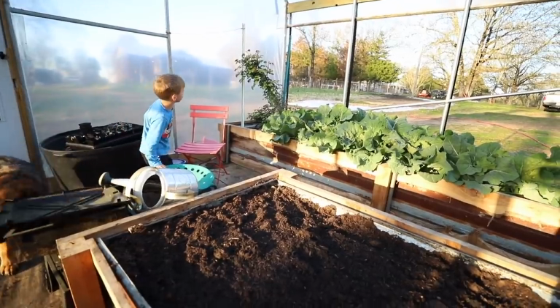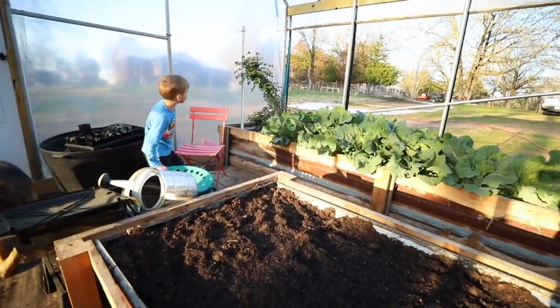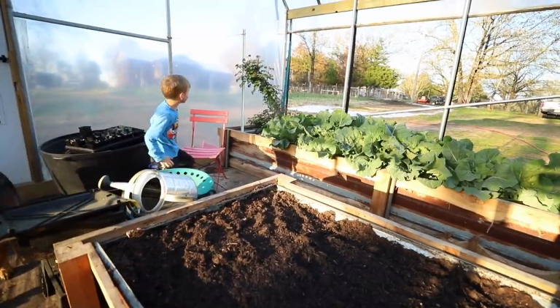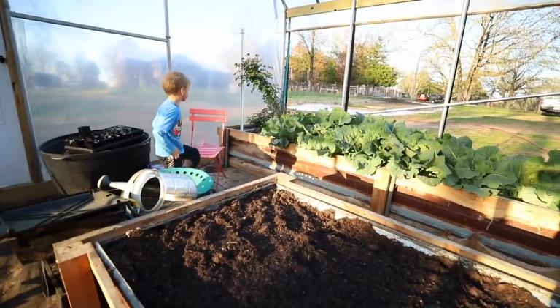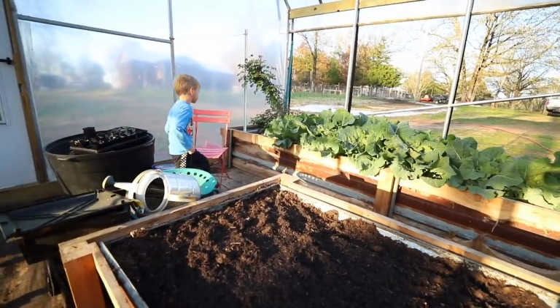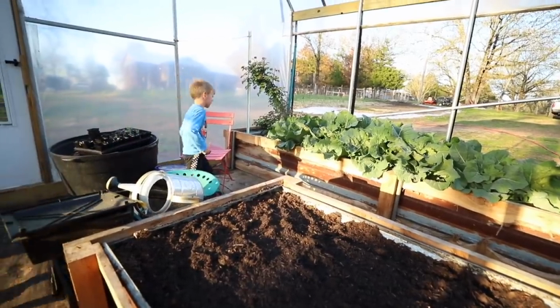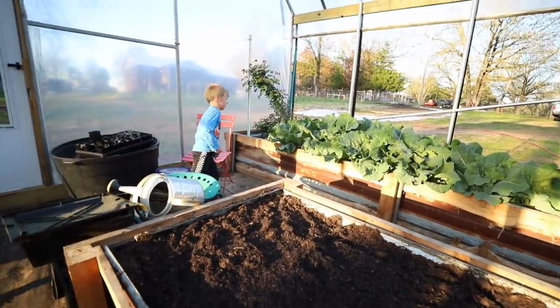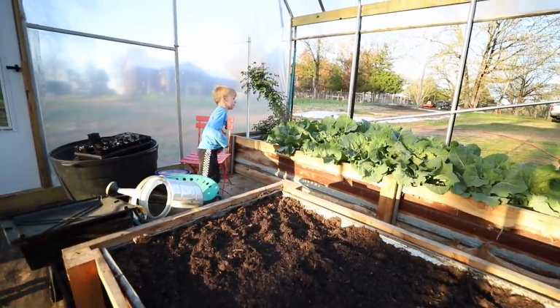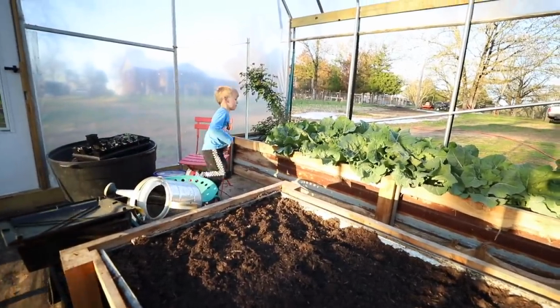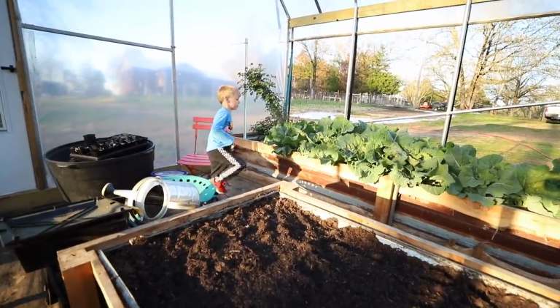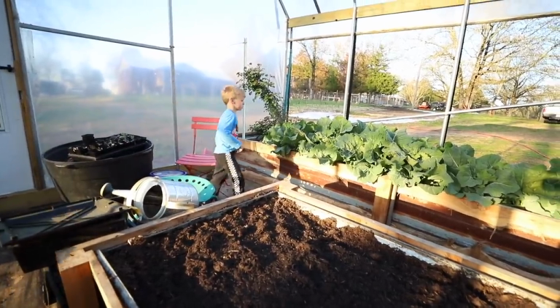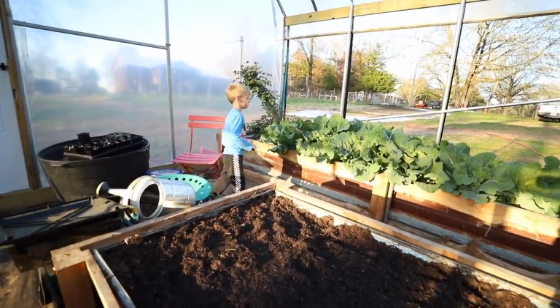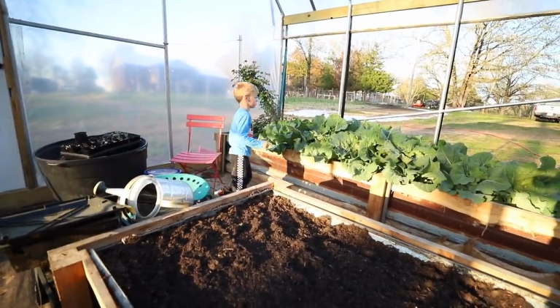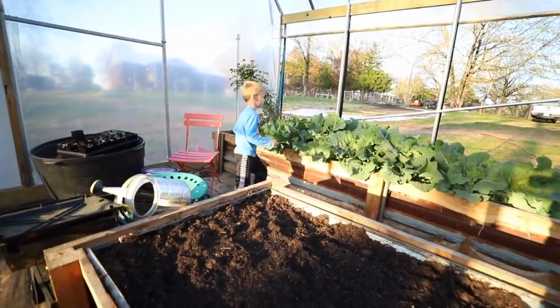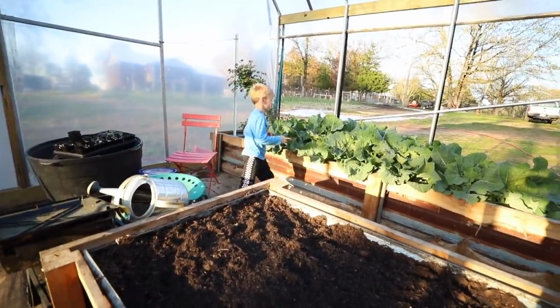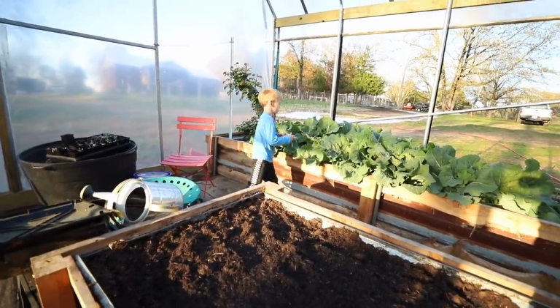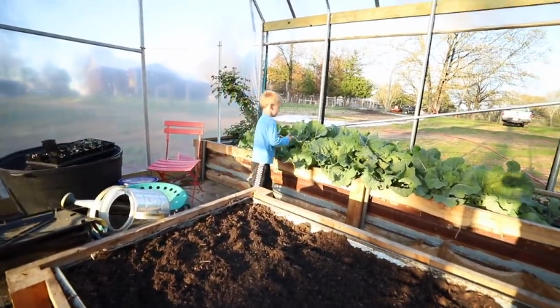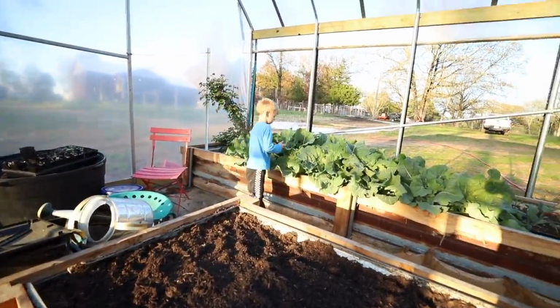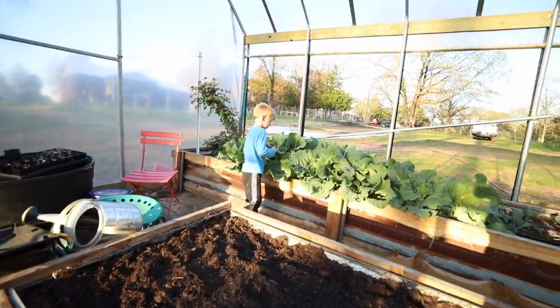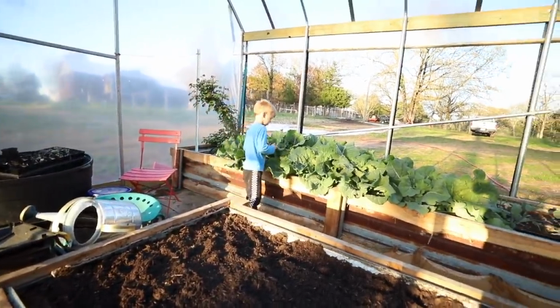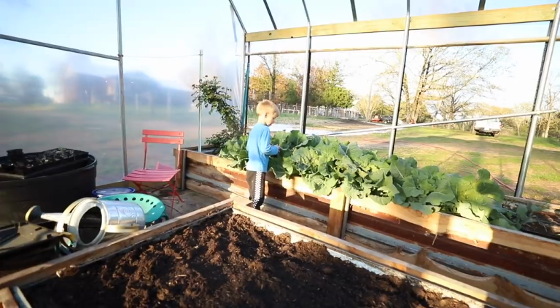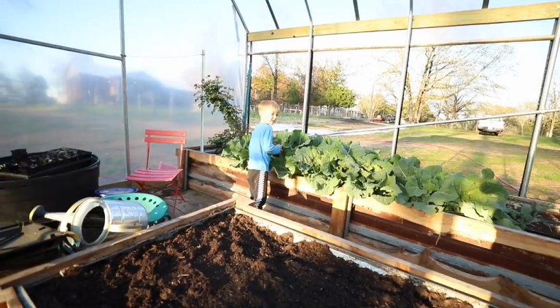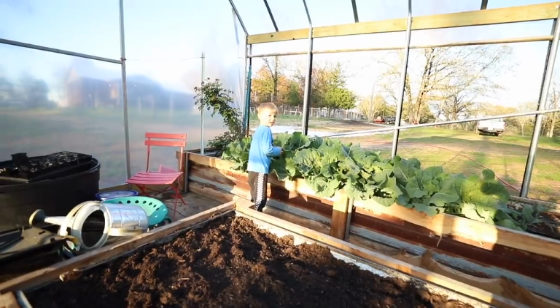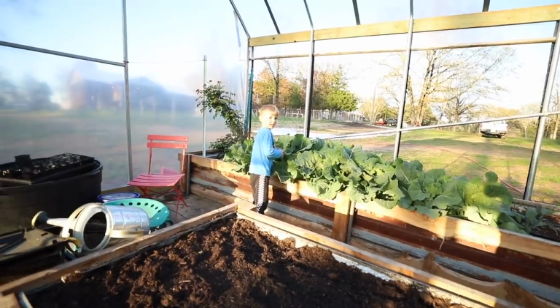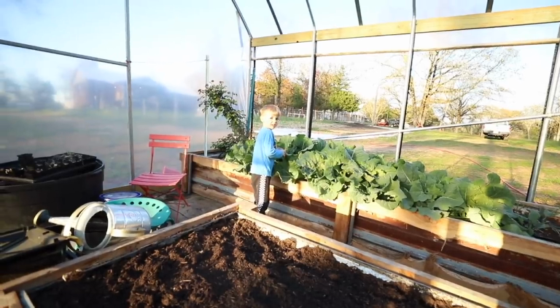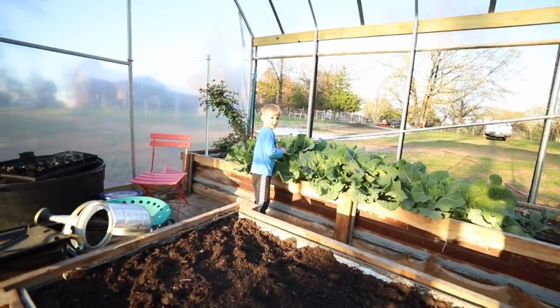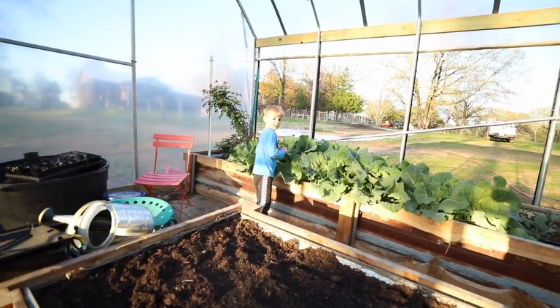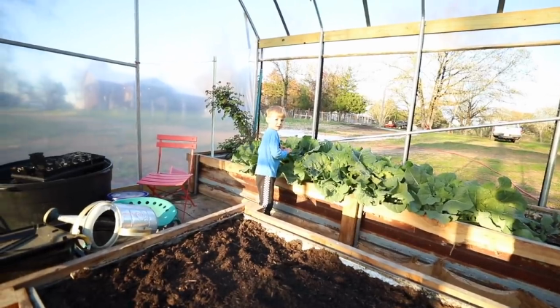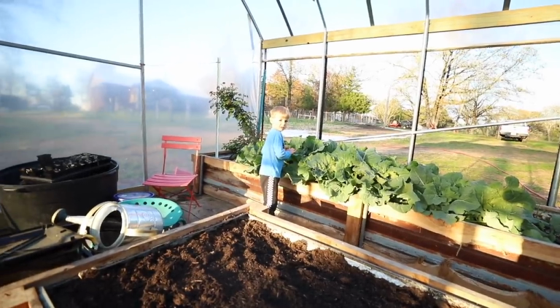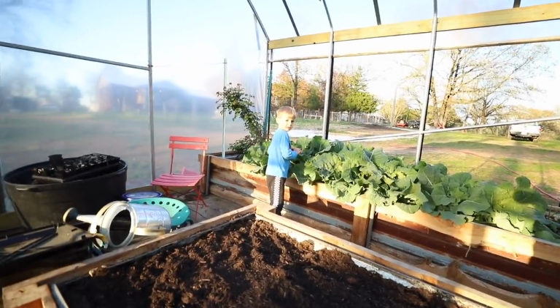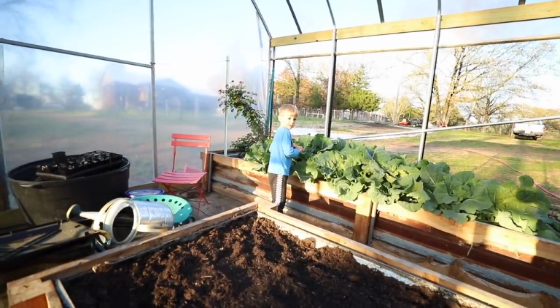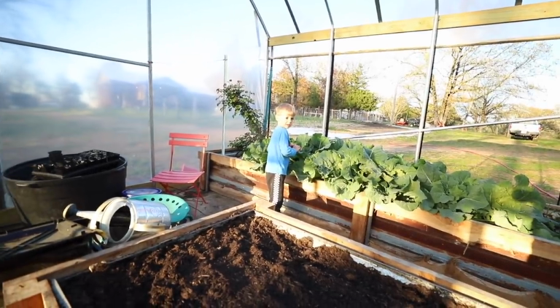When am I going to plant some banana peppers? When it gets a little warmer.